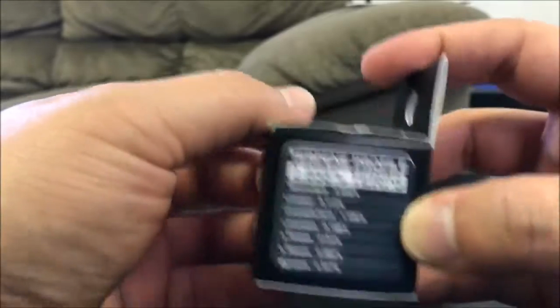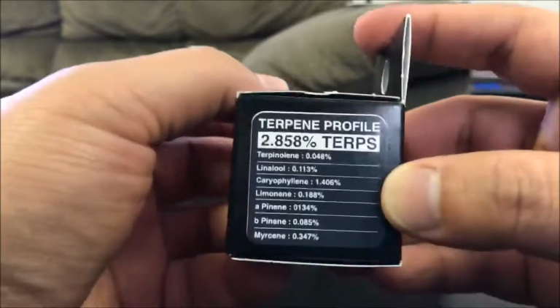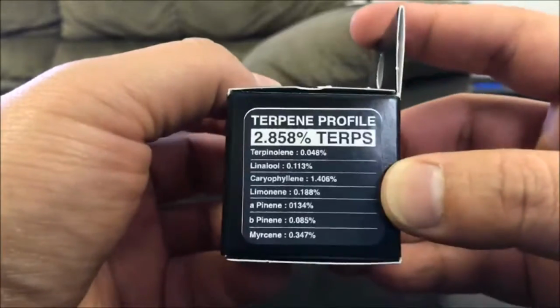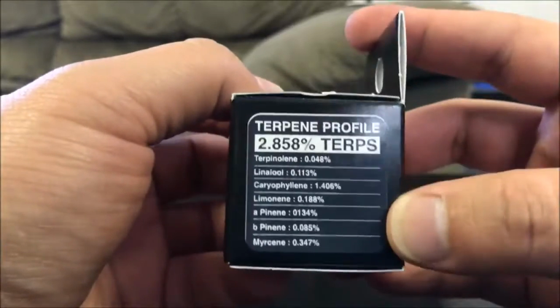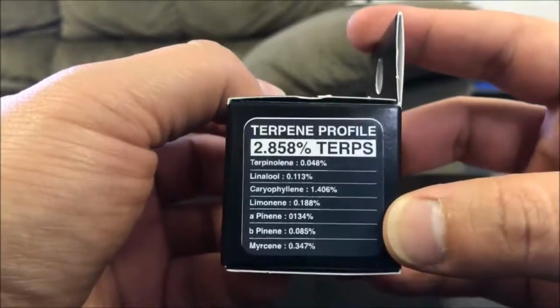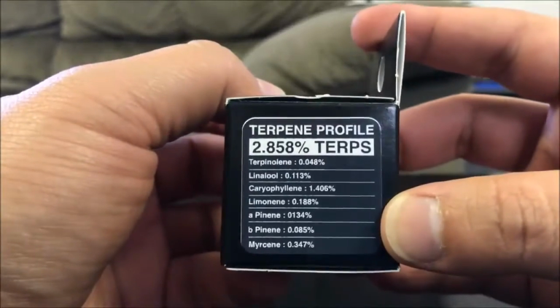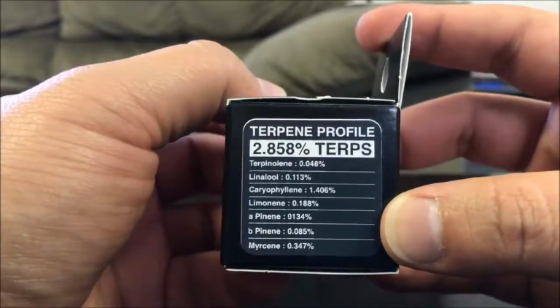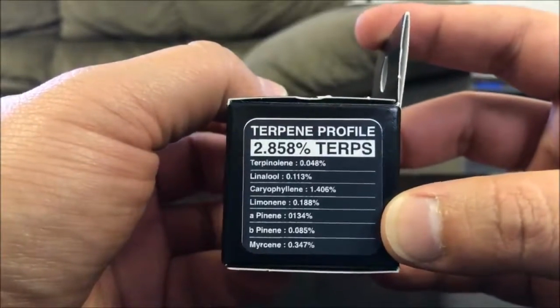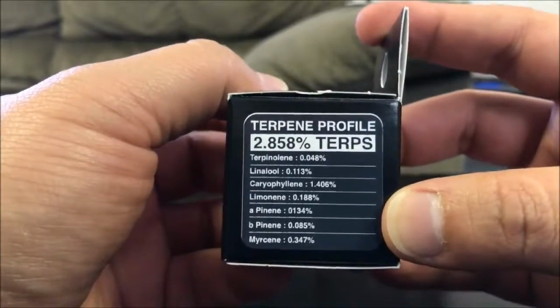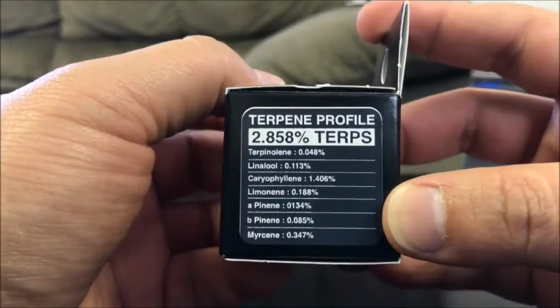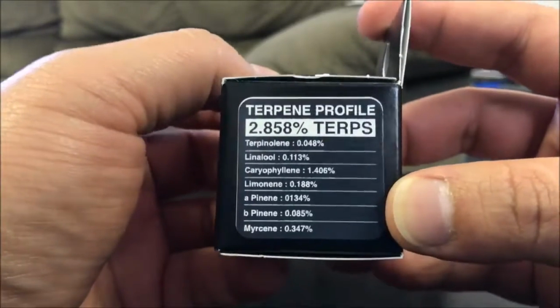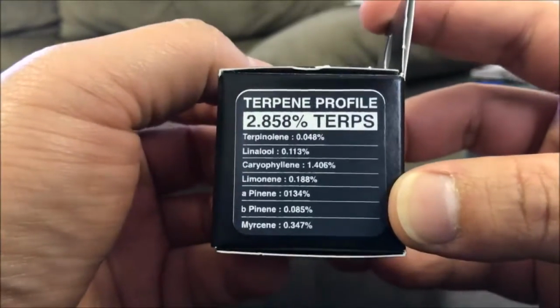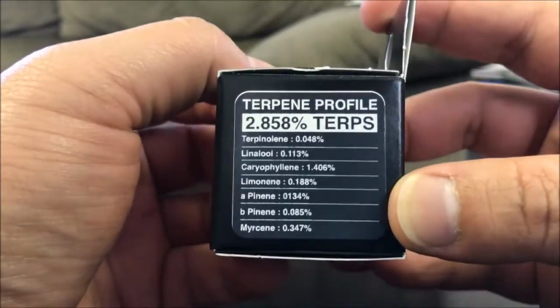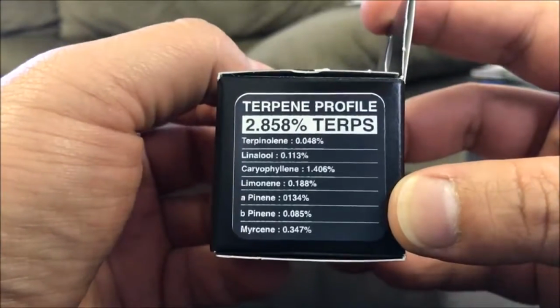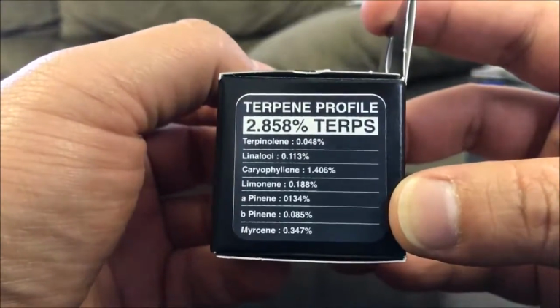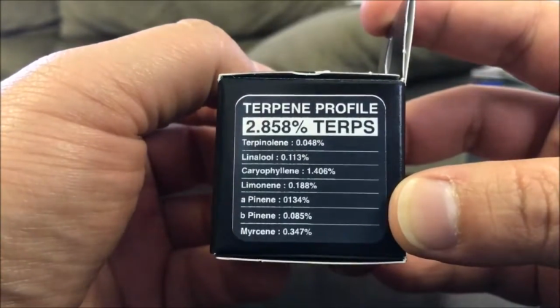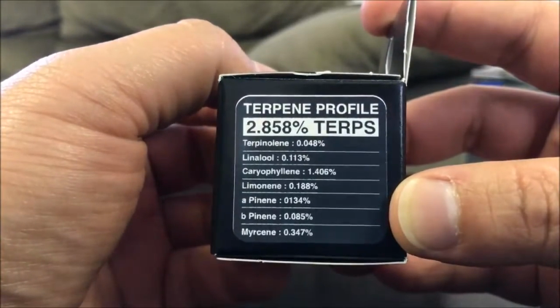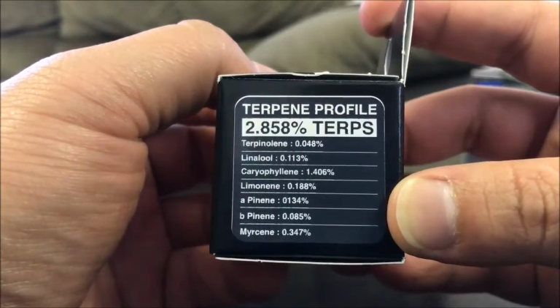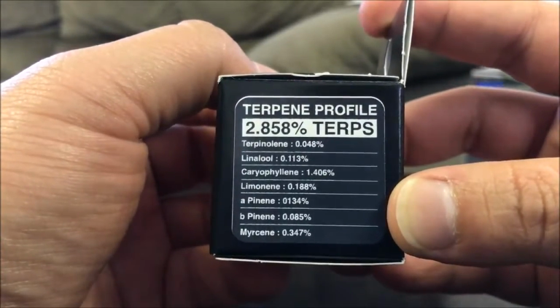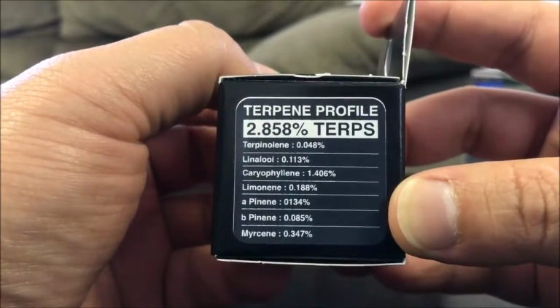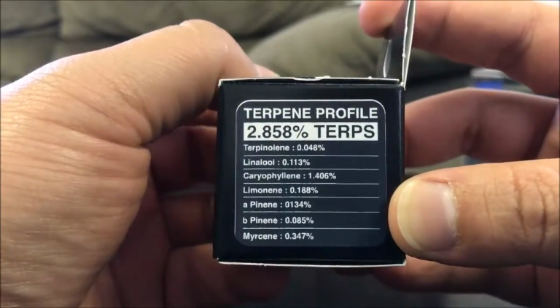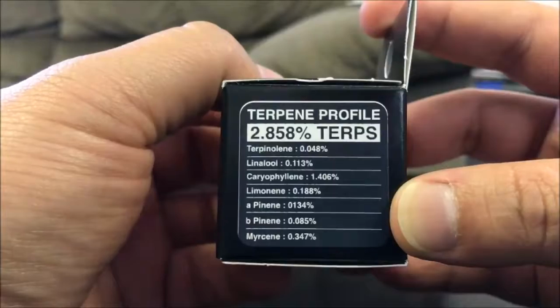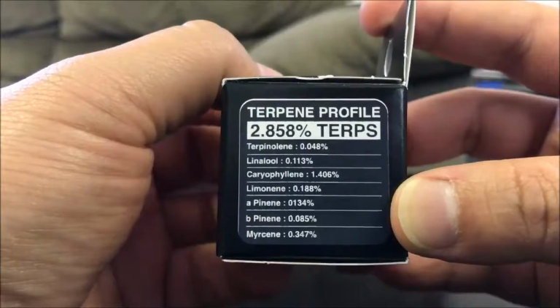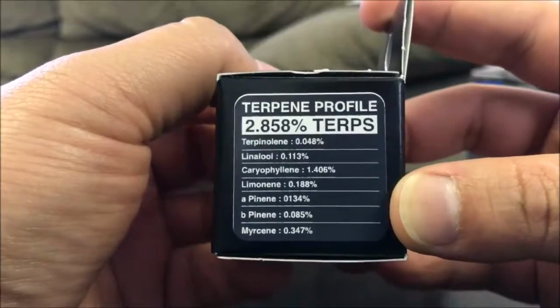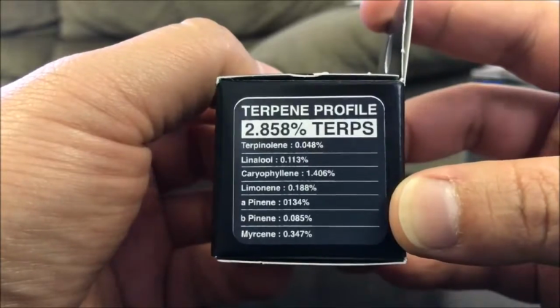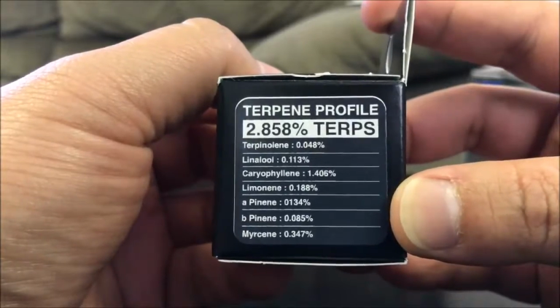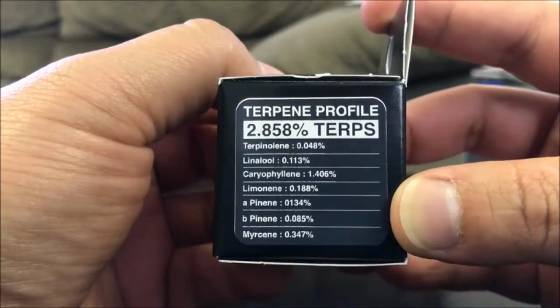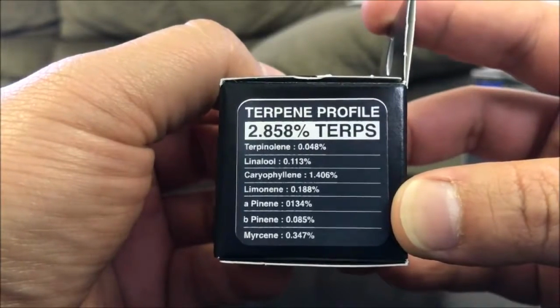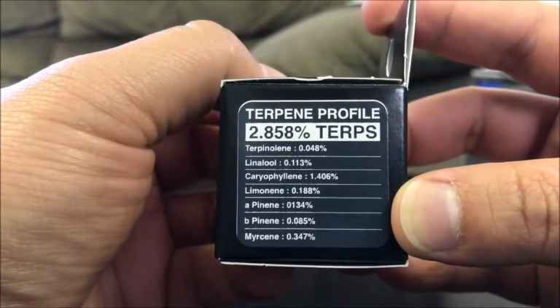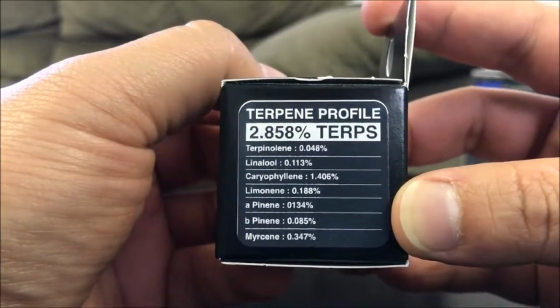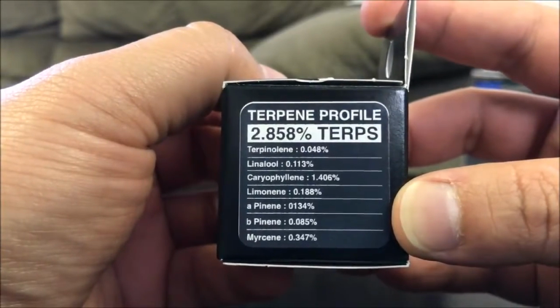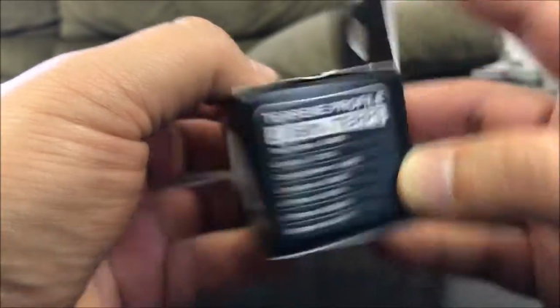This is the terpene profile and the breakdown. I'm obviously not going to run through all these numbers, but there it is for you guys to check out.